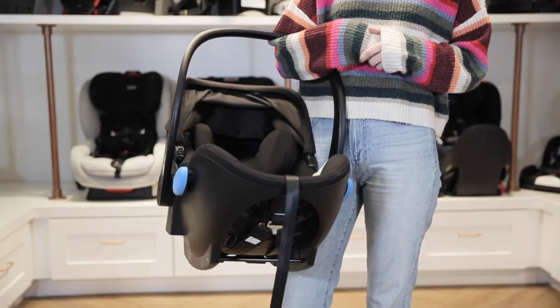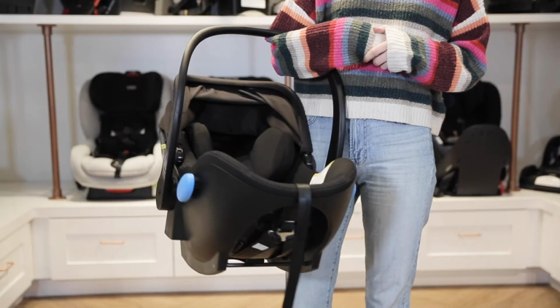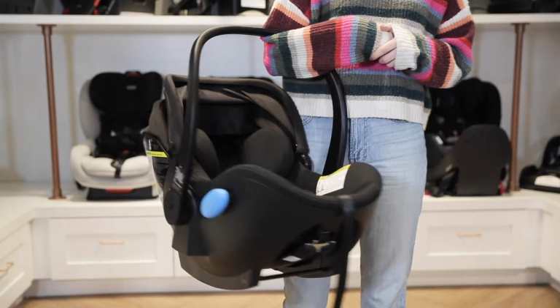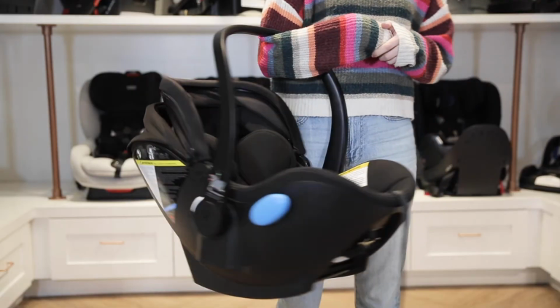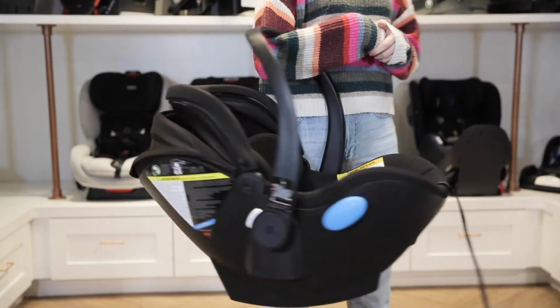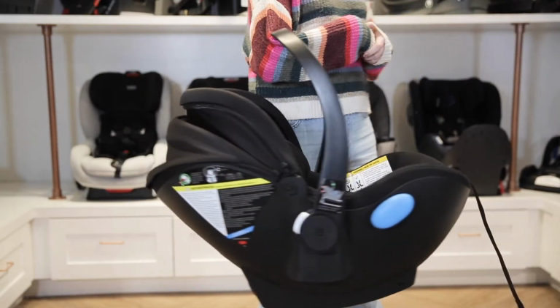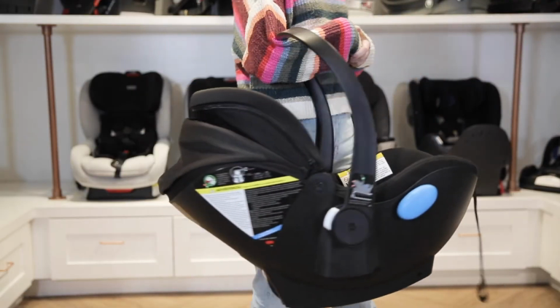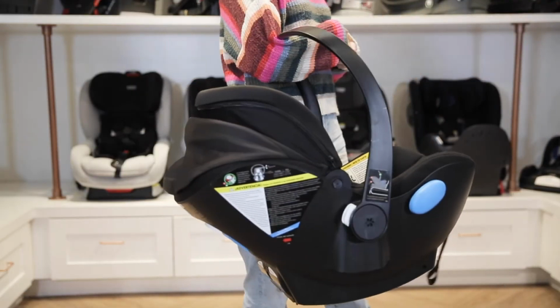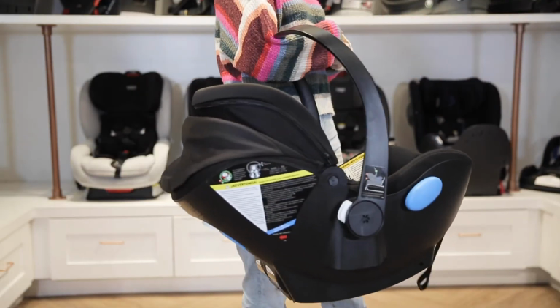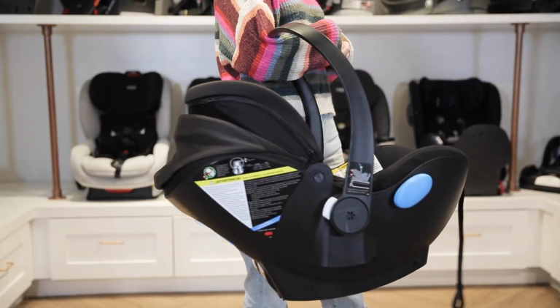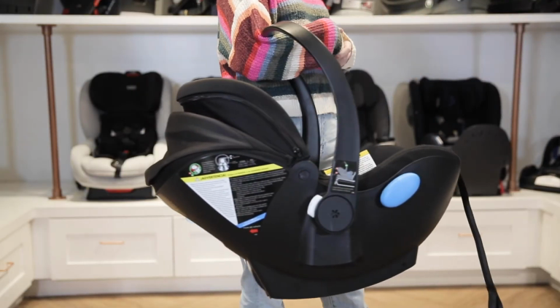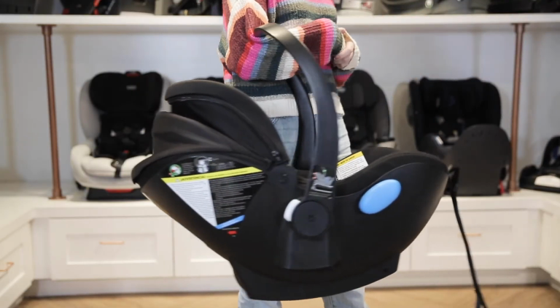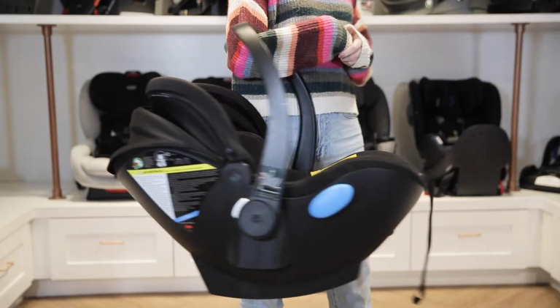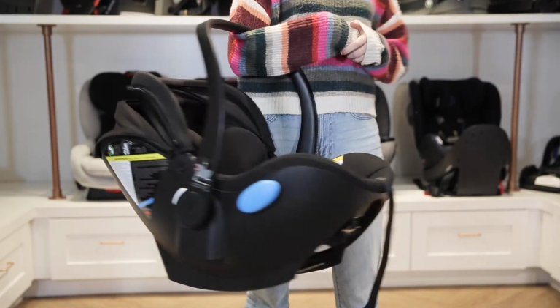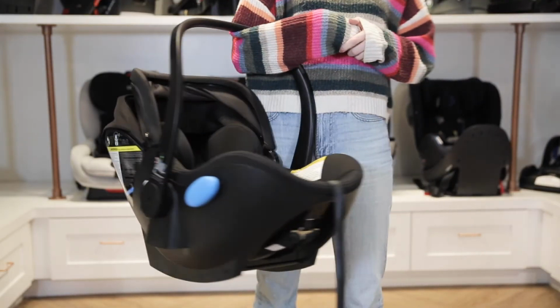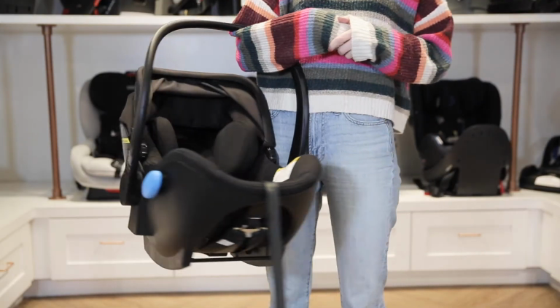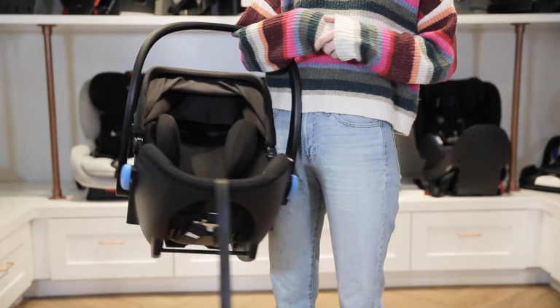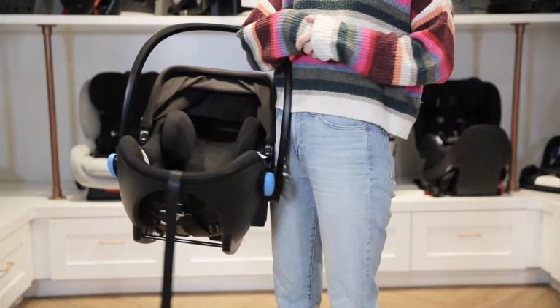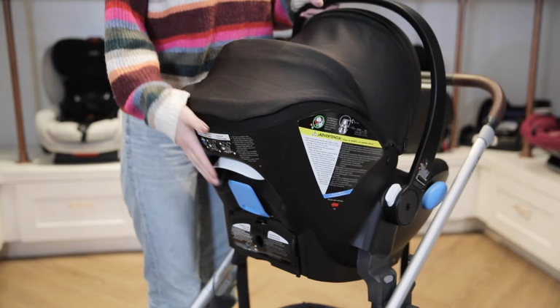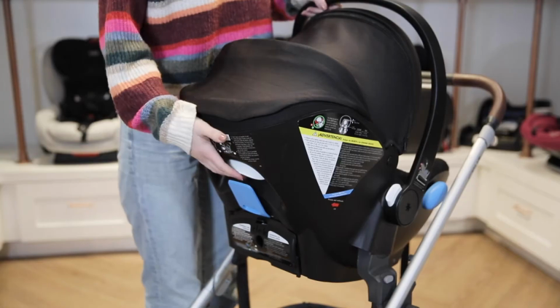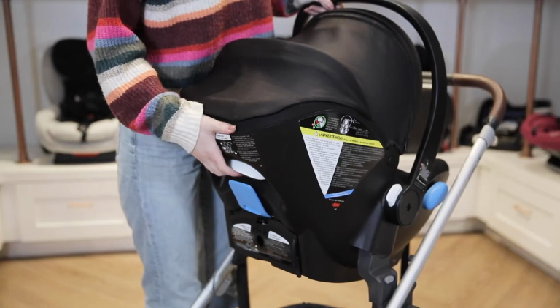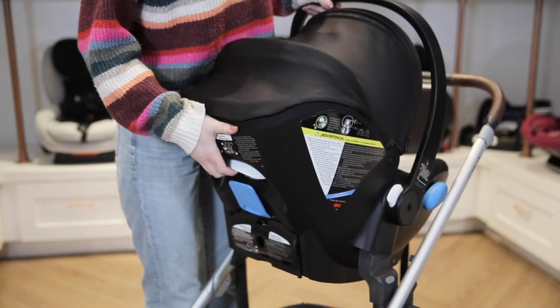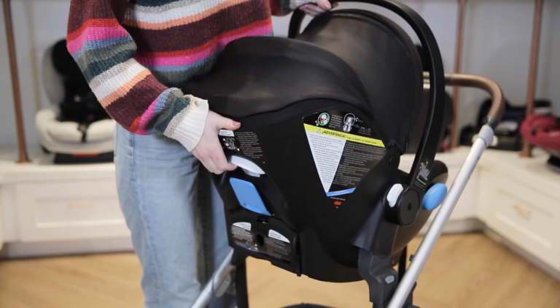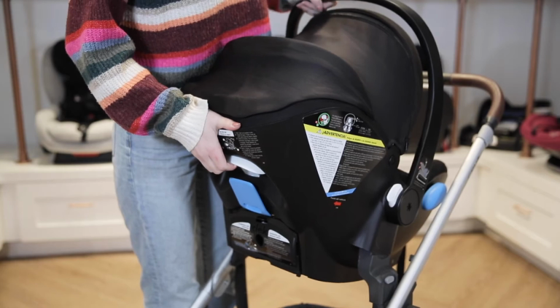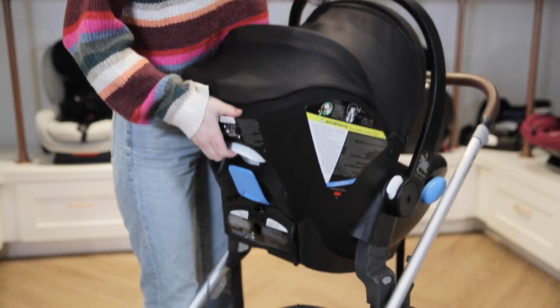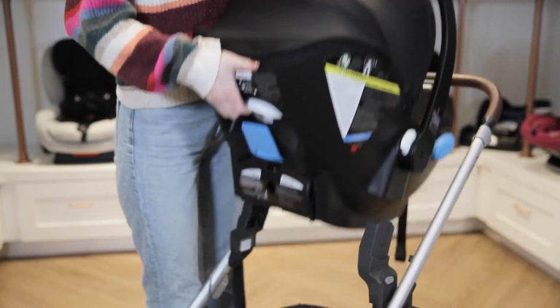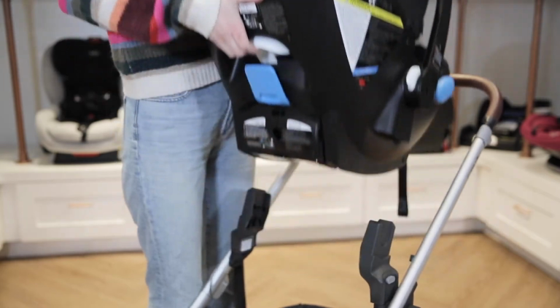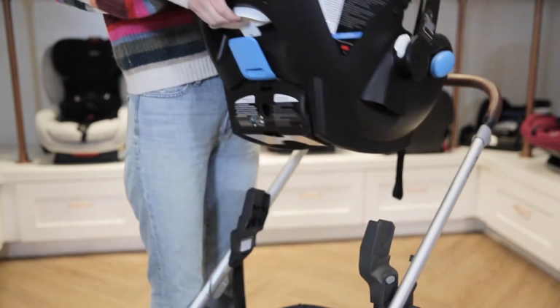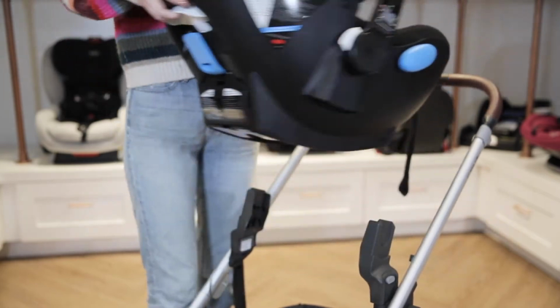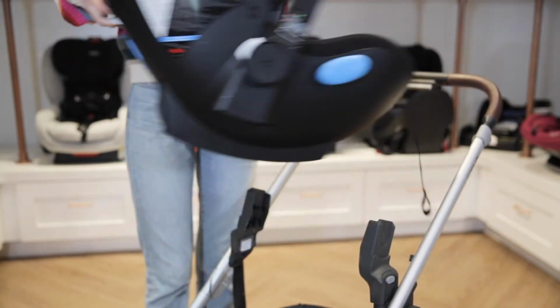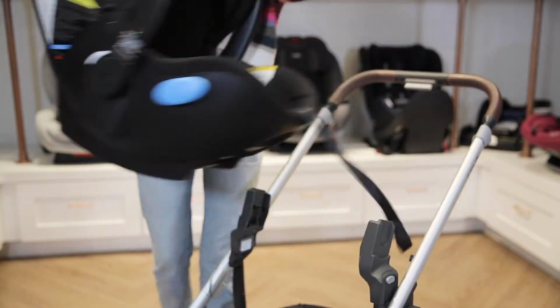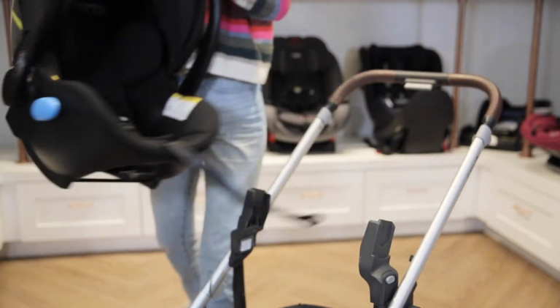It weighs only nine pounds and its one-handed quick release makes it easy to remove the Lingo from a stroller or car seat base.